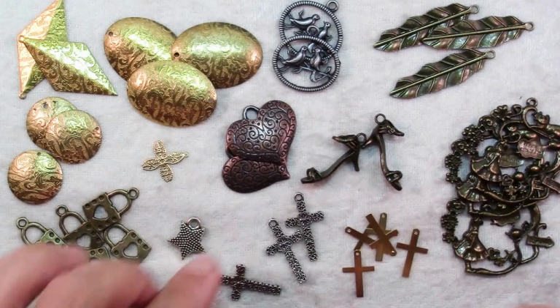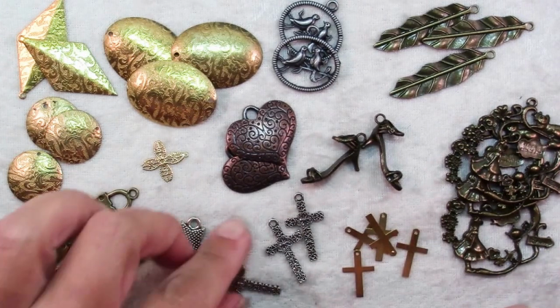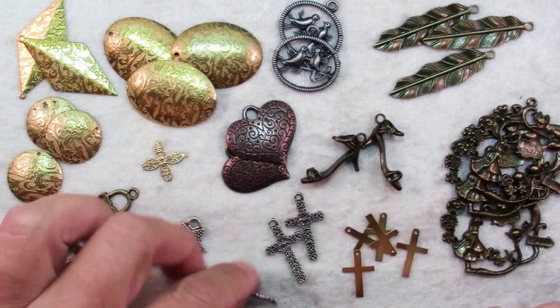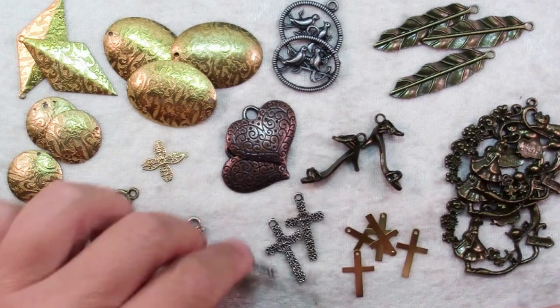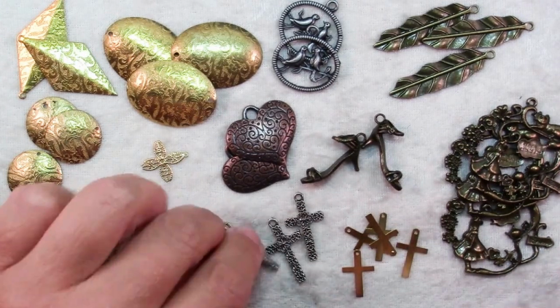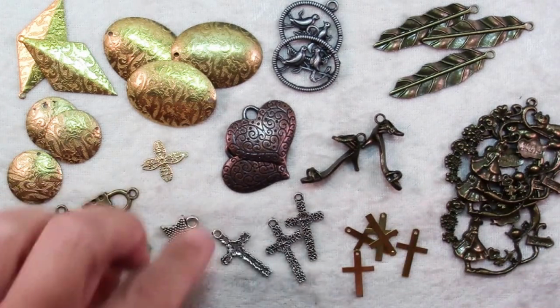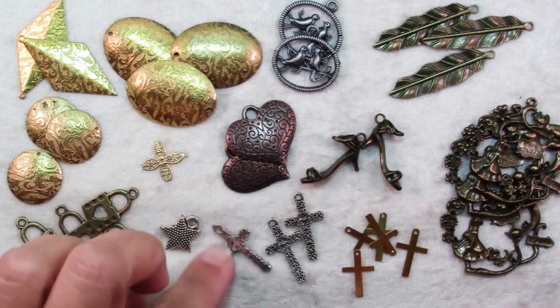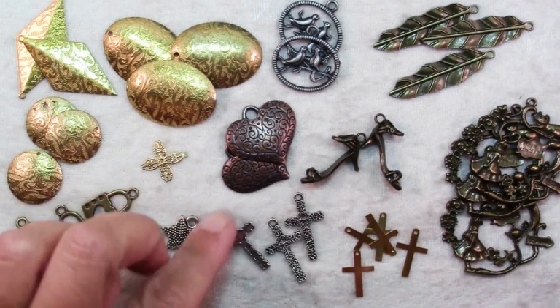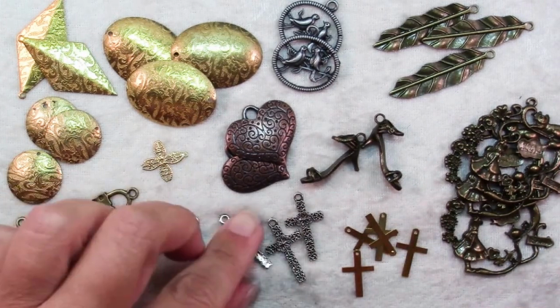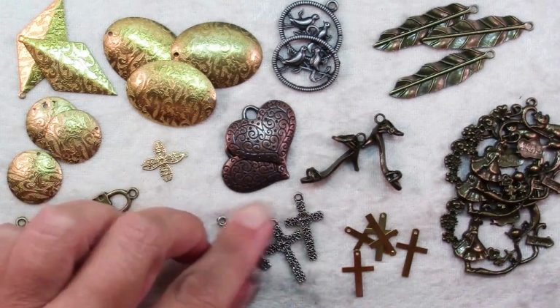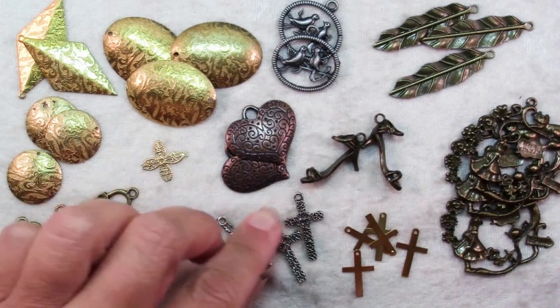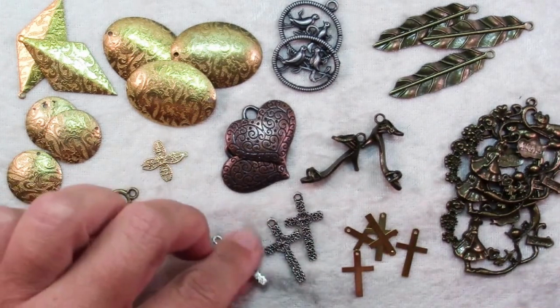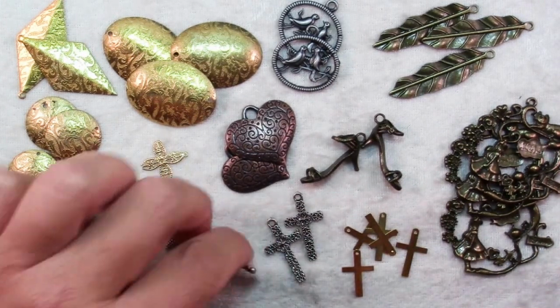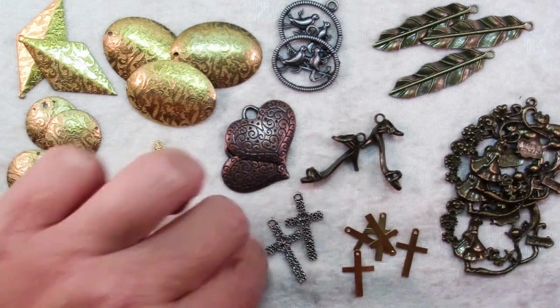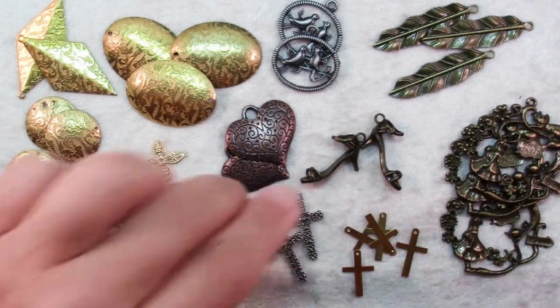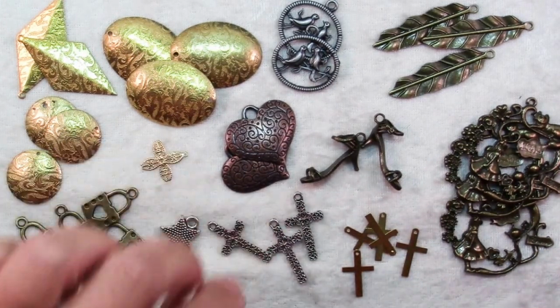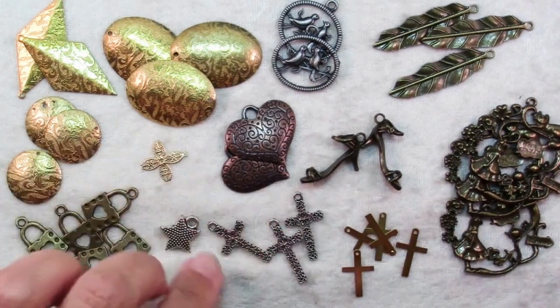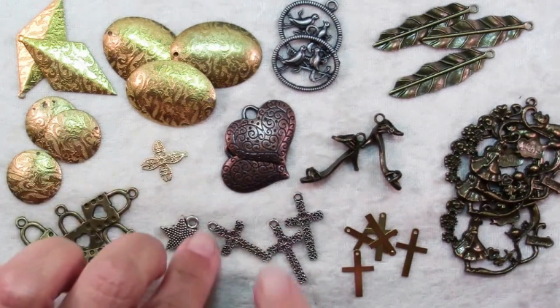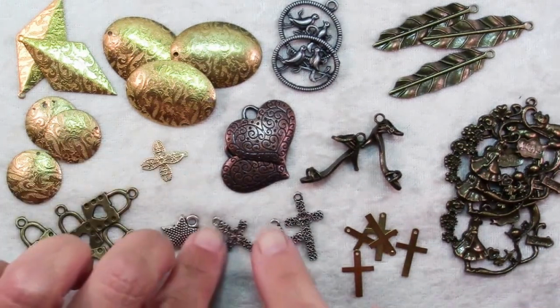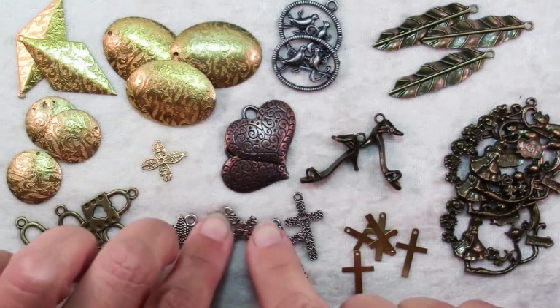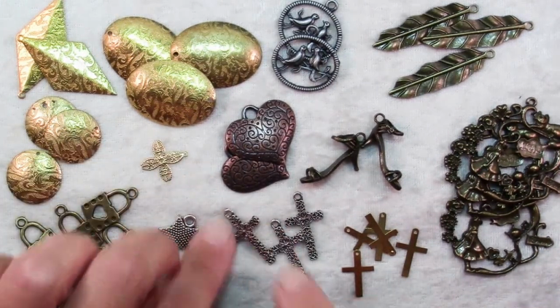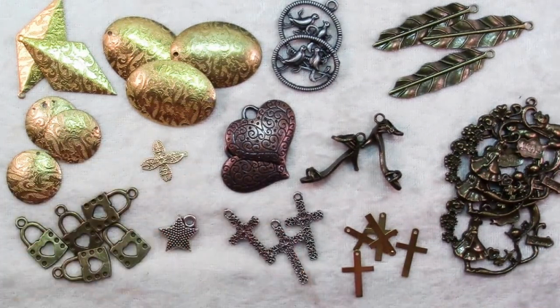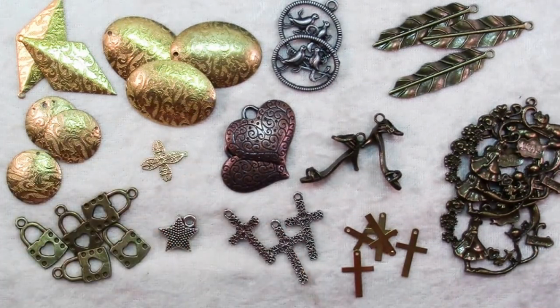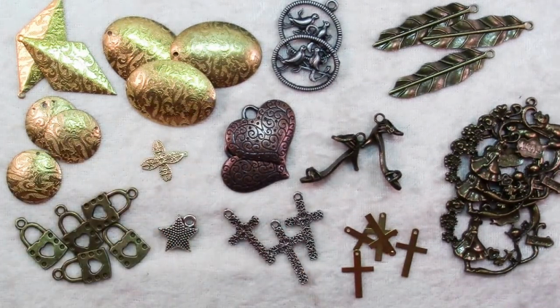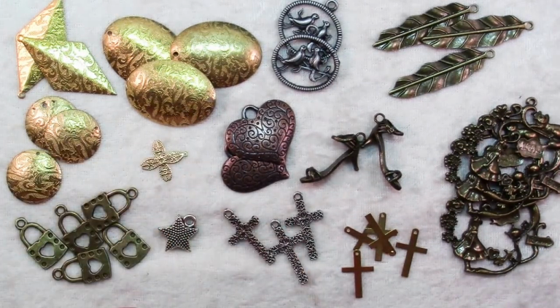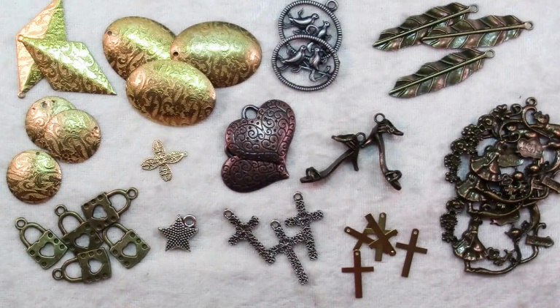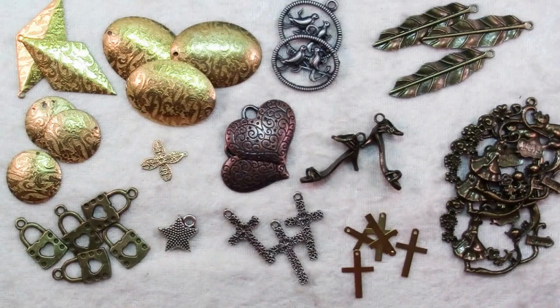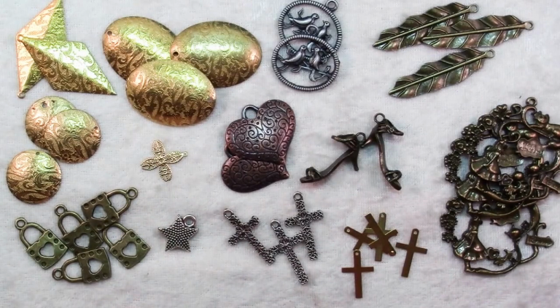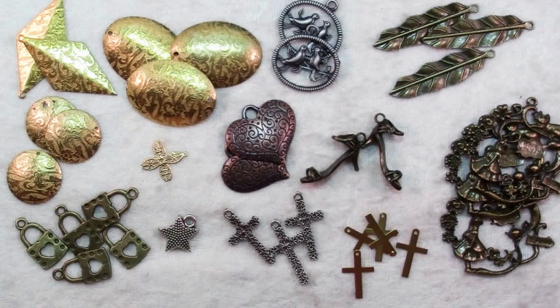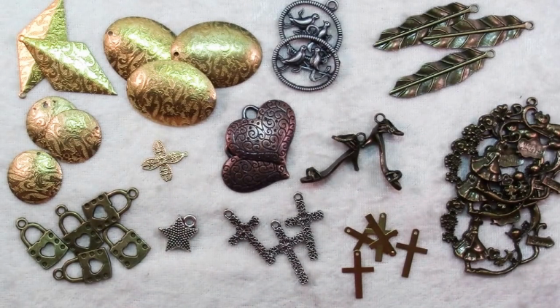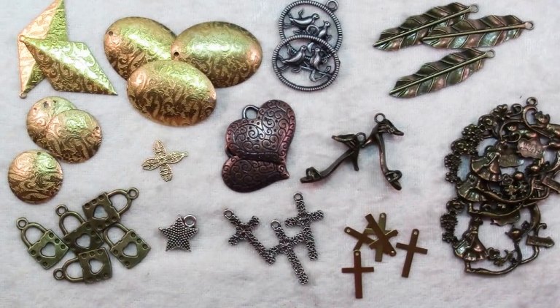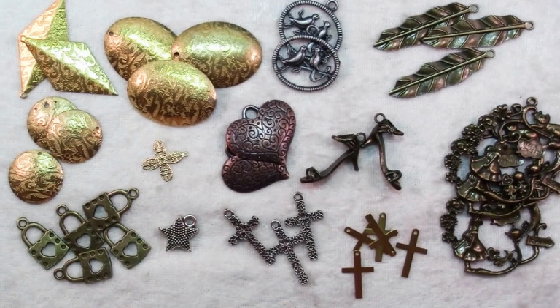Charms are a great option for something decorative and making it personalized.